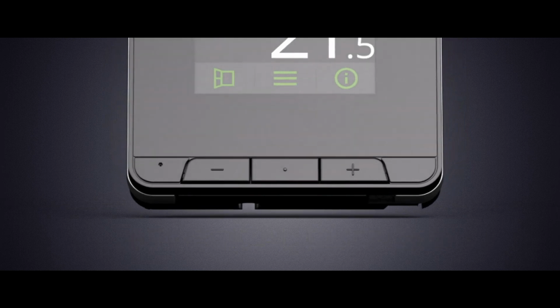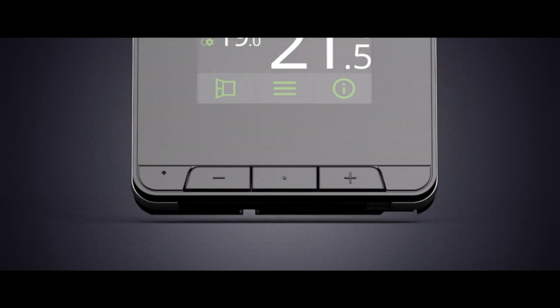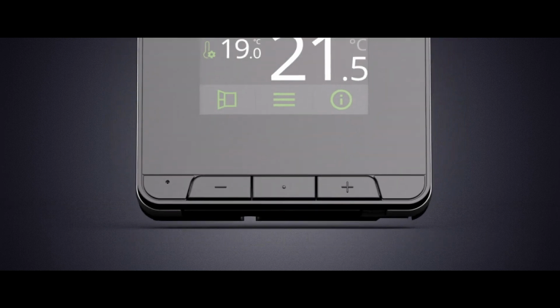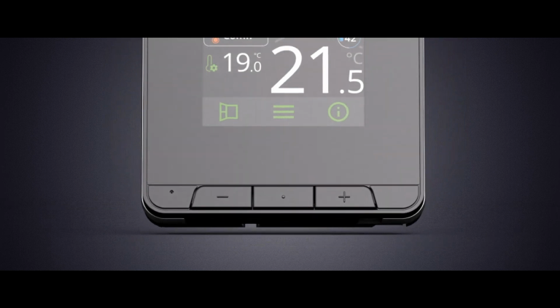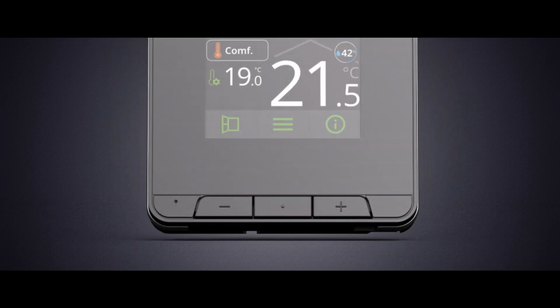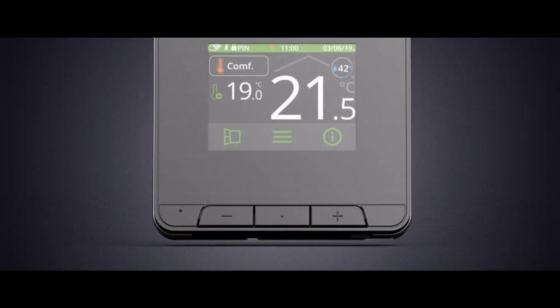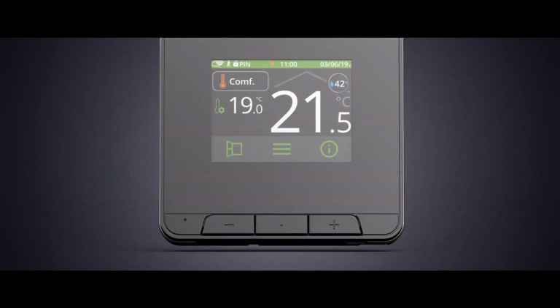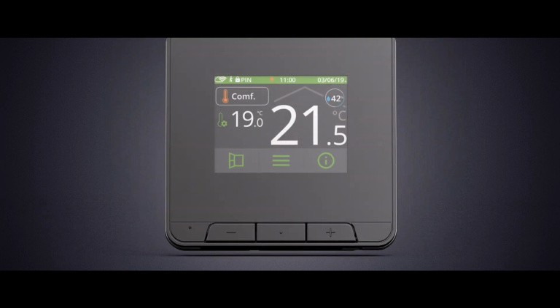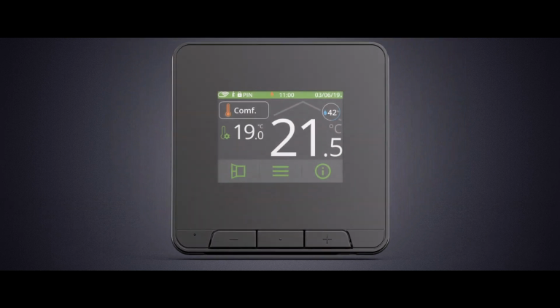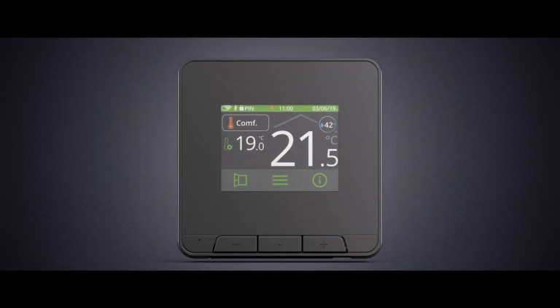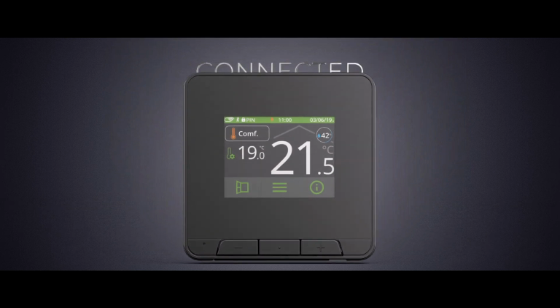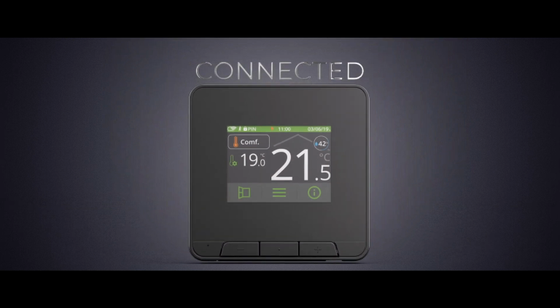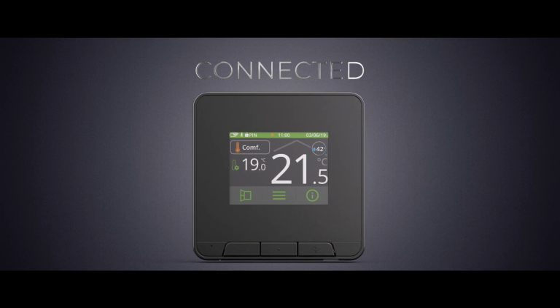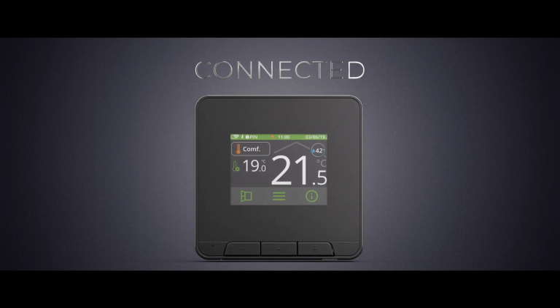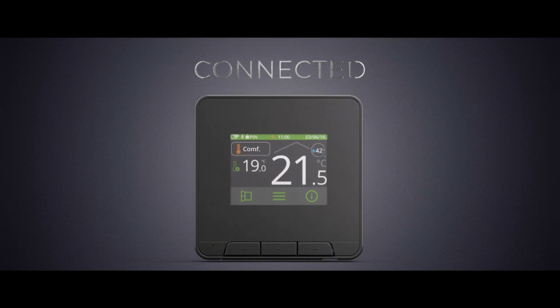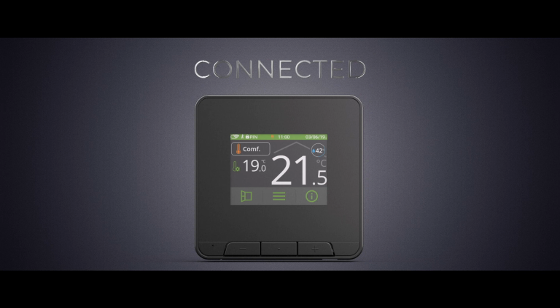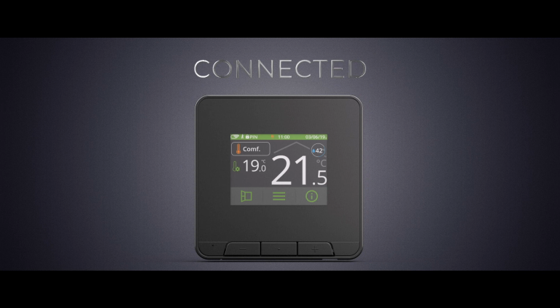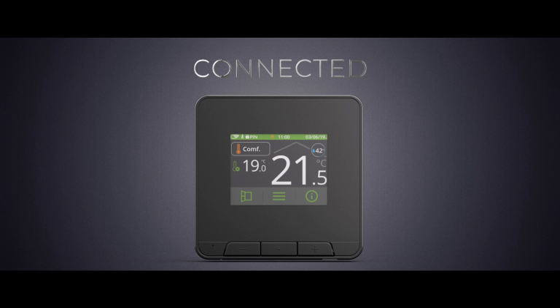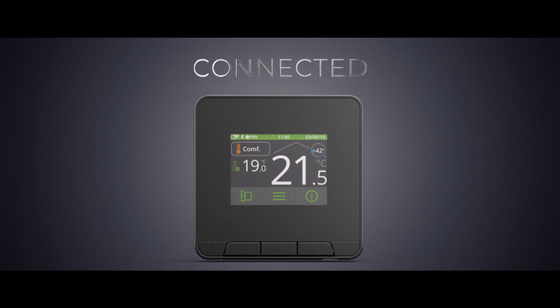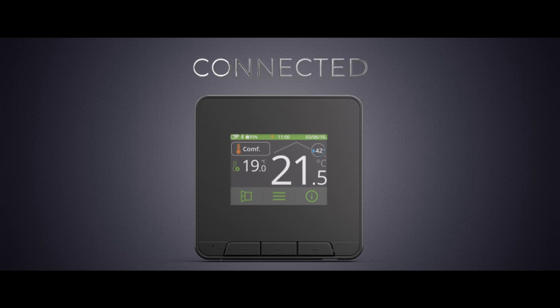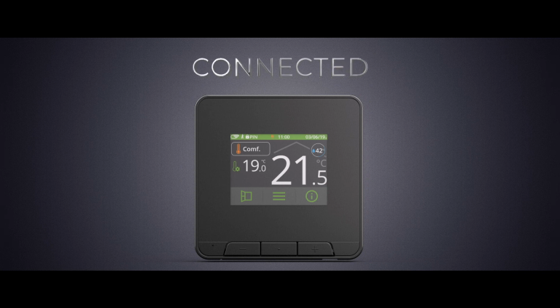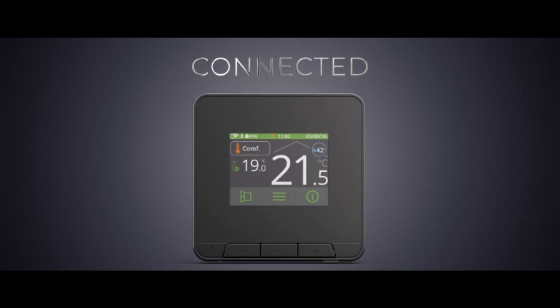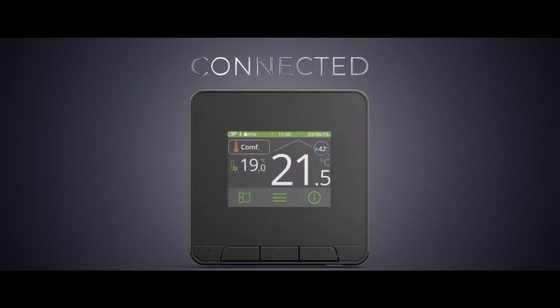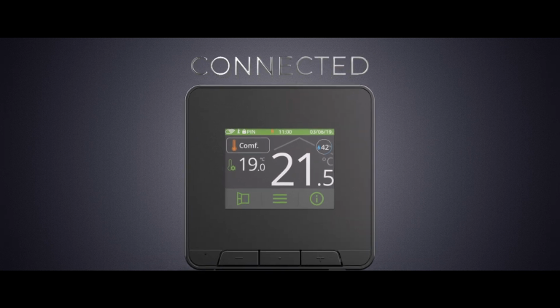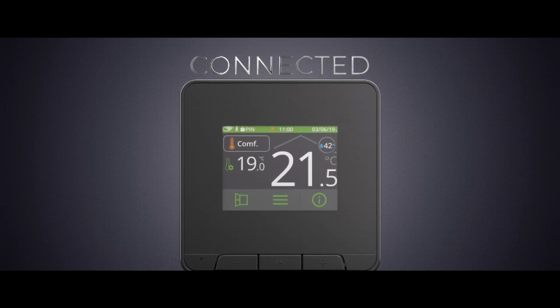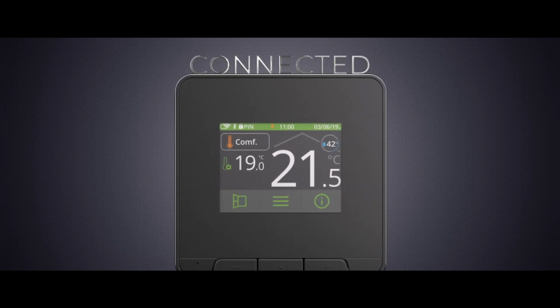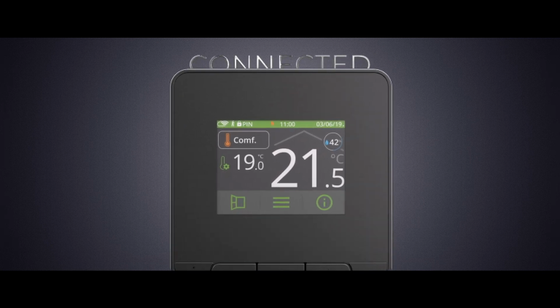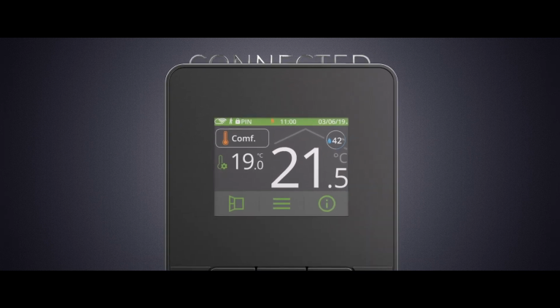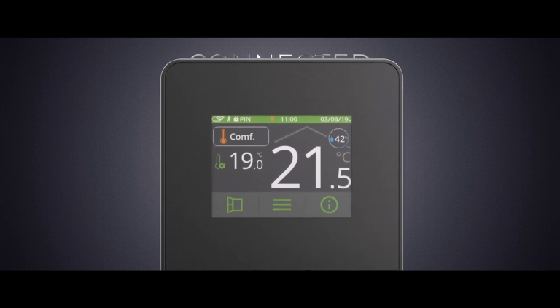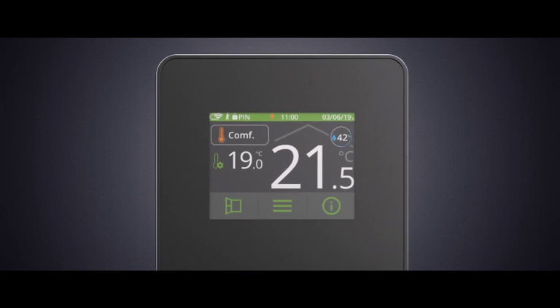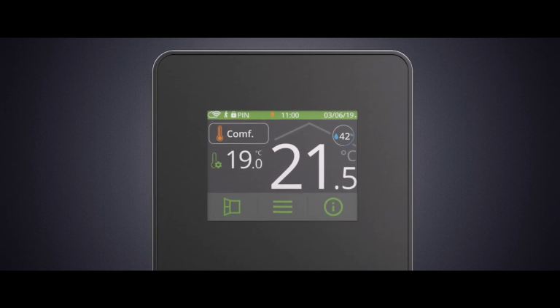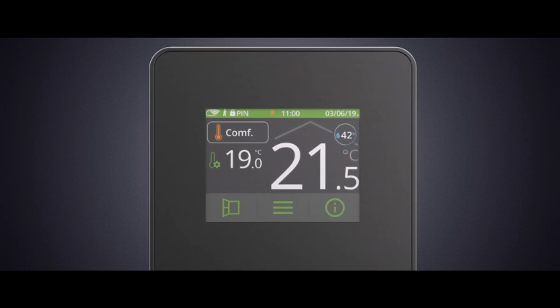Equipped with the latest generation of electronics that enables its users to benefit from seamless, free-of-charge software updates that regularly introduce new features.